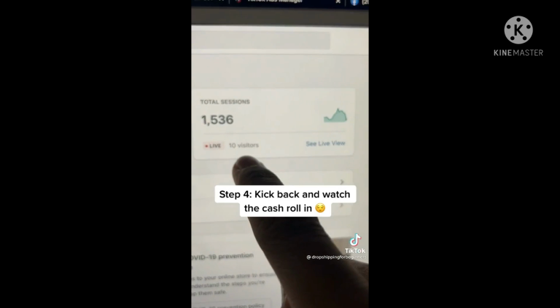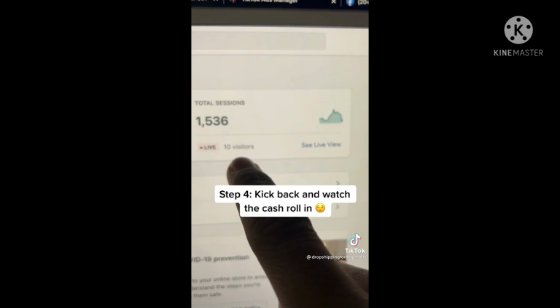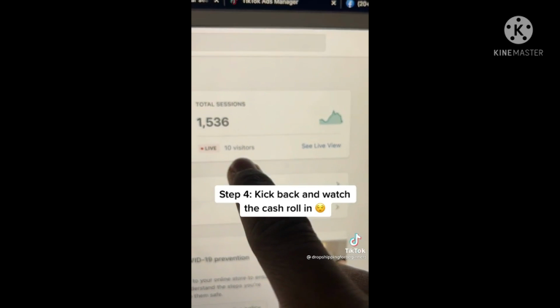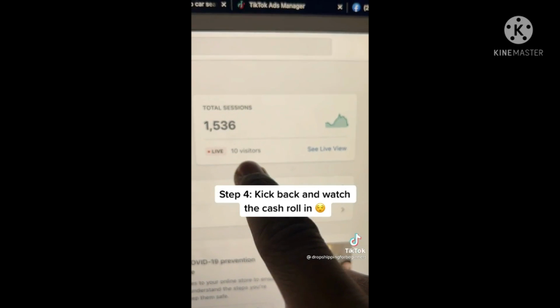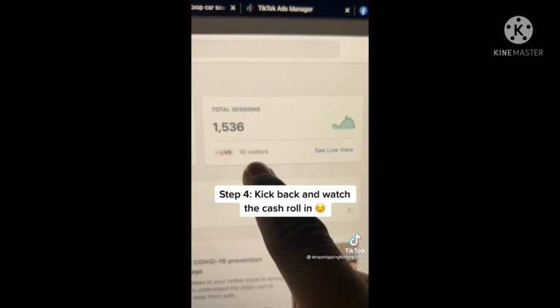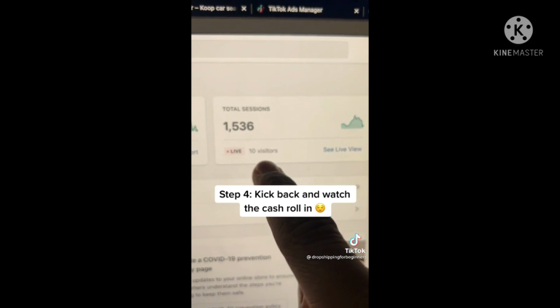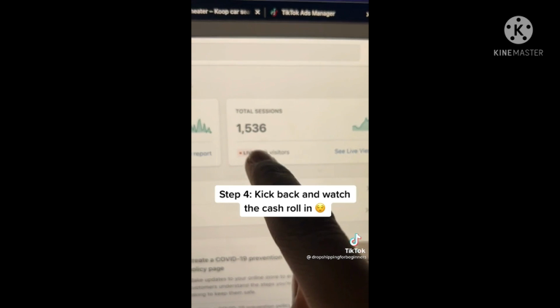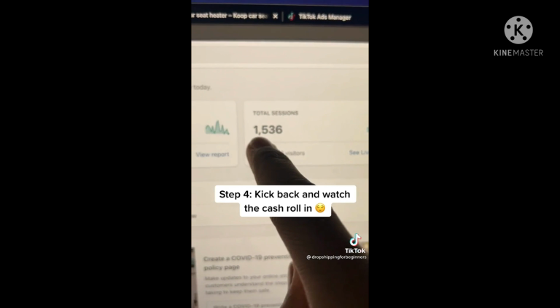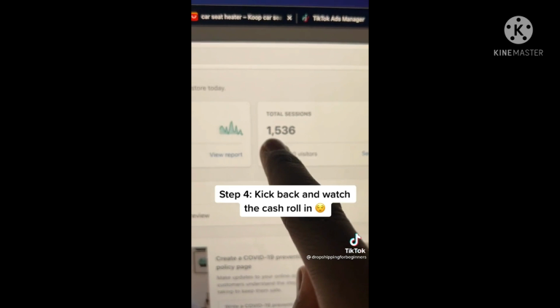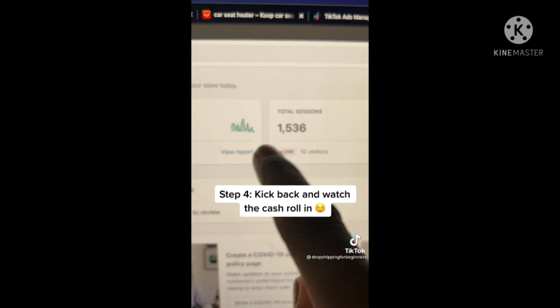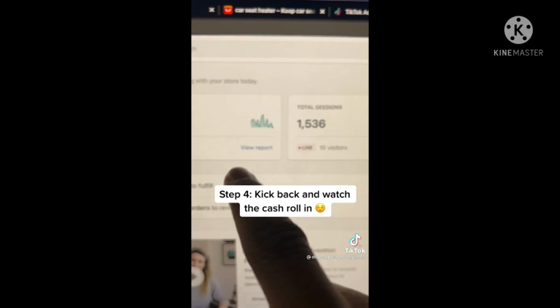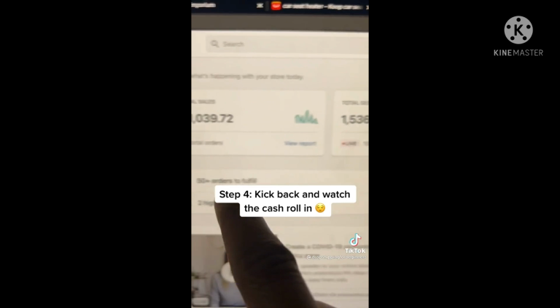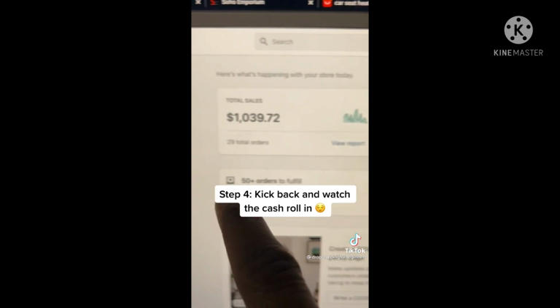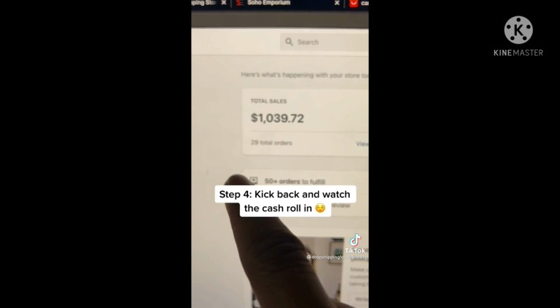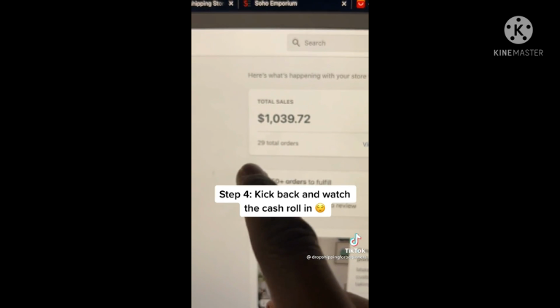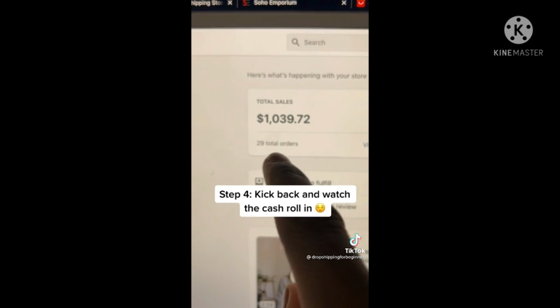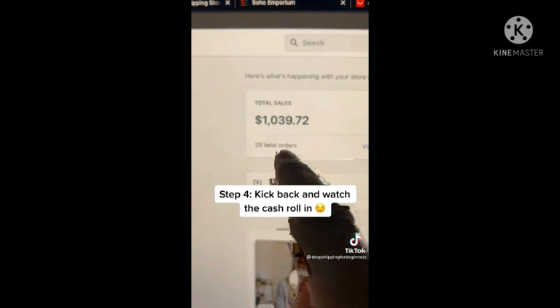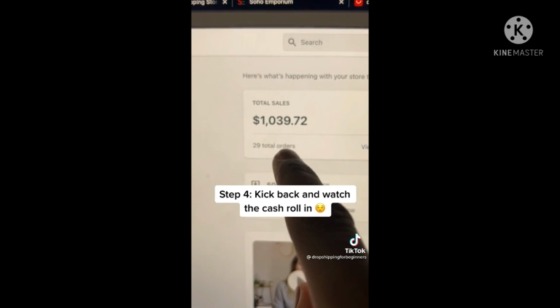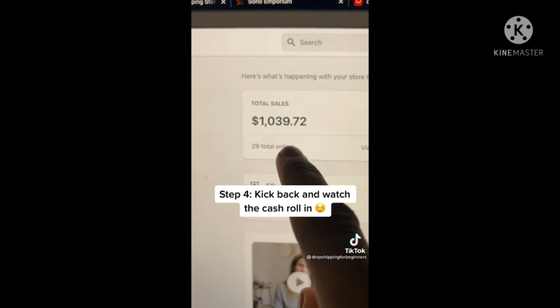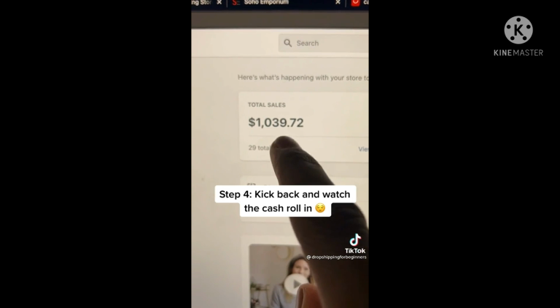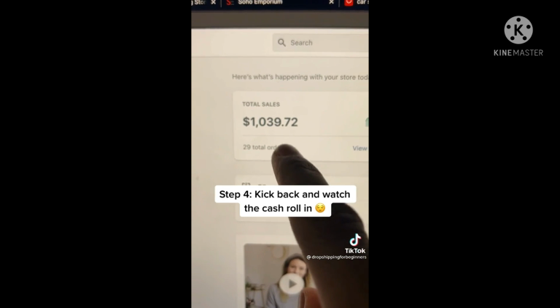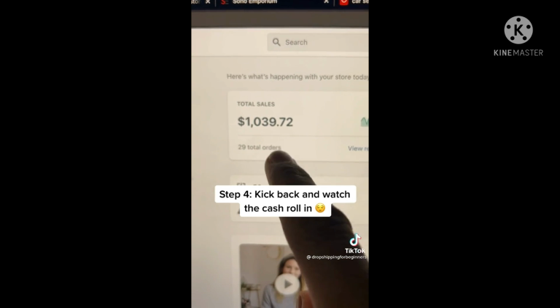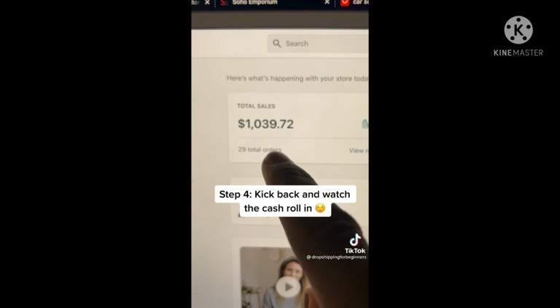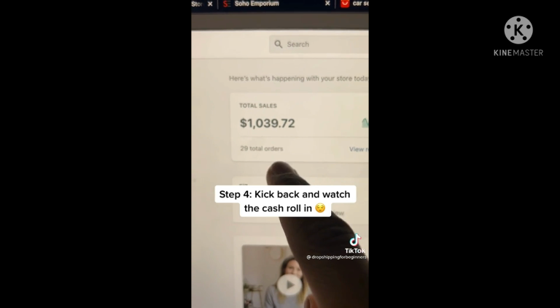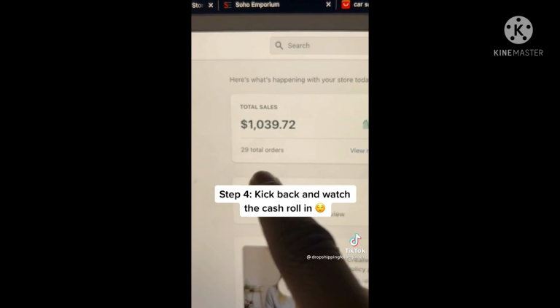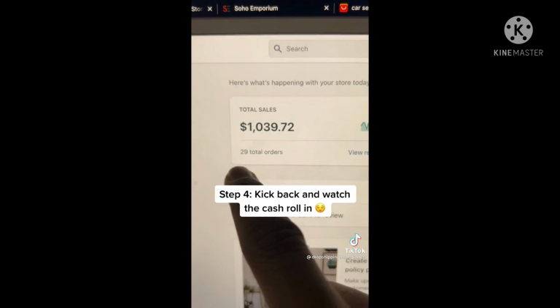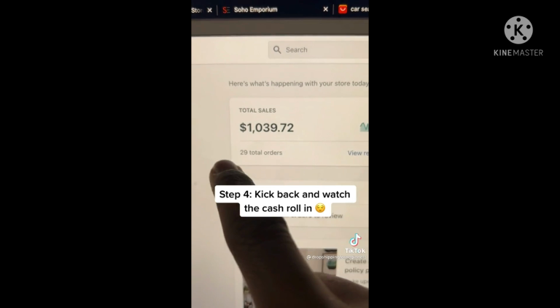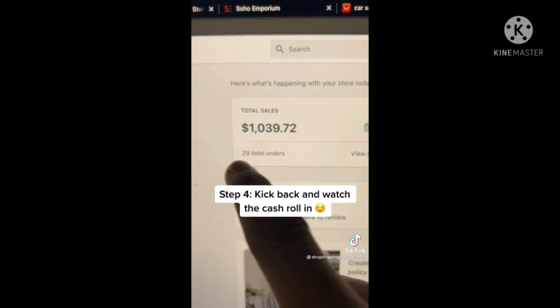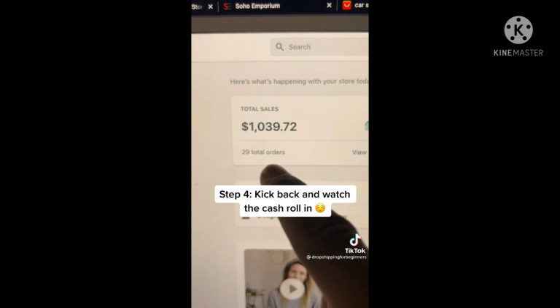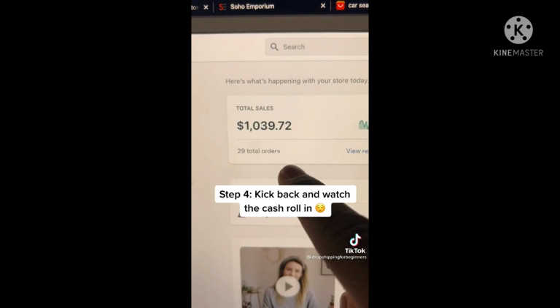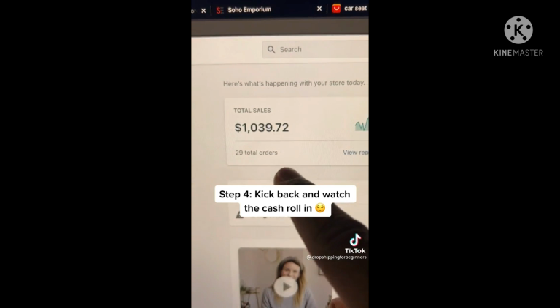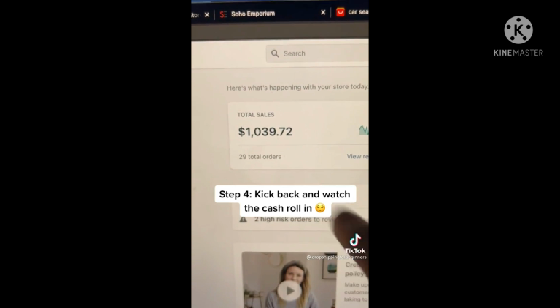Step 4: kick back and watch the visitors roll in. All it takes is 29 orders for you to make $1,000 a day.